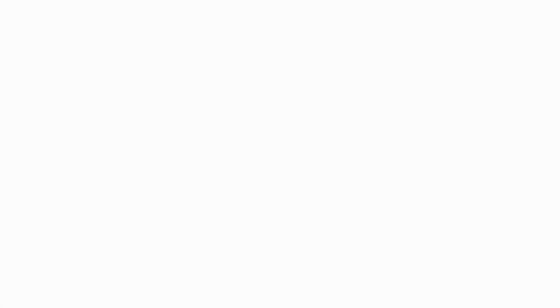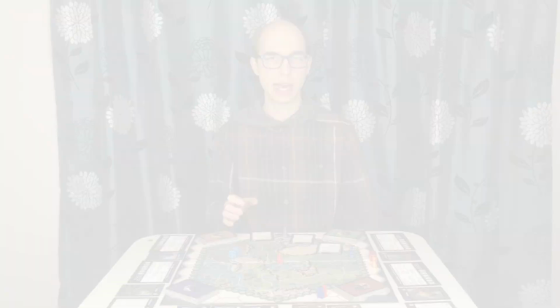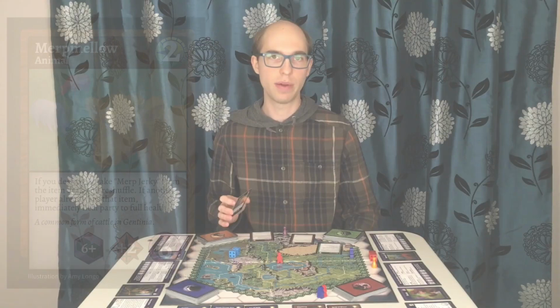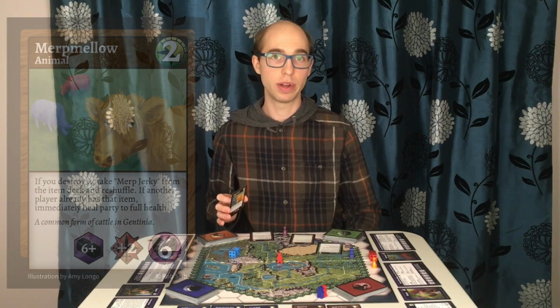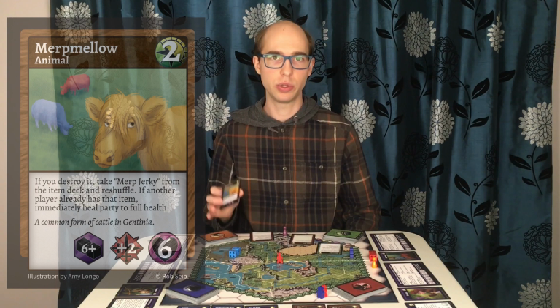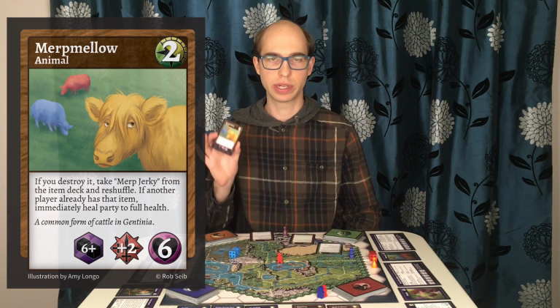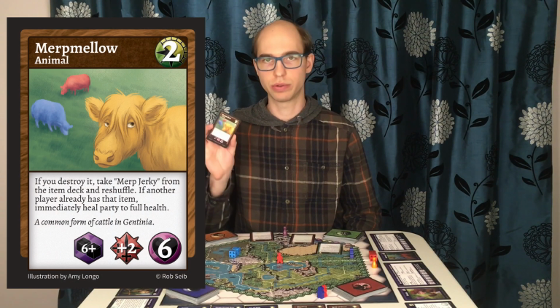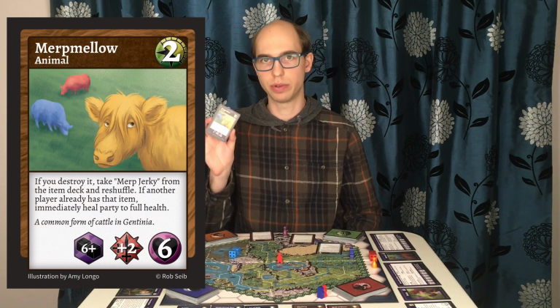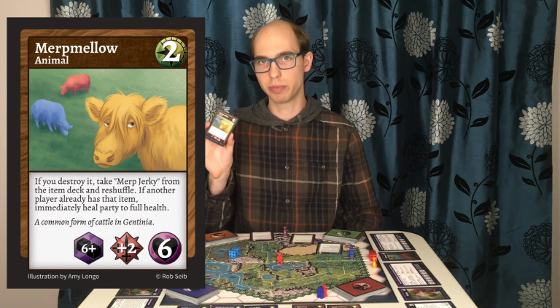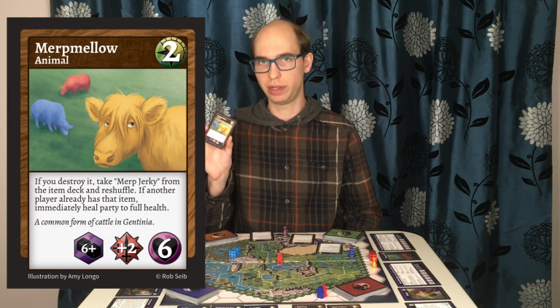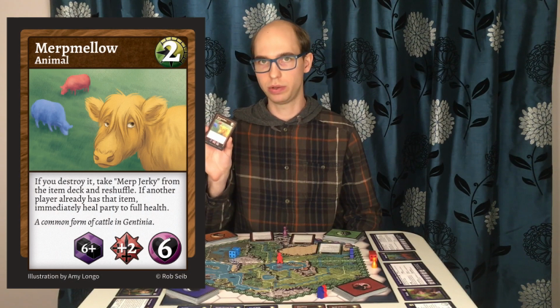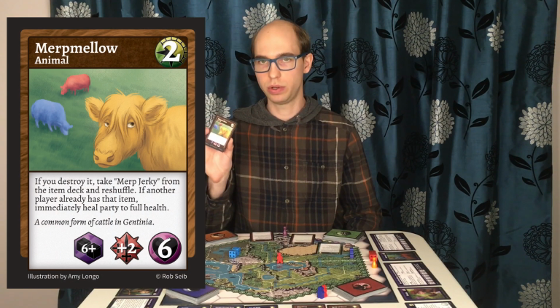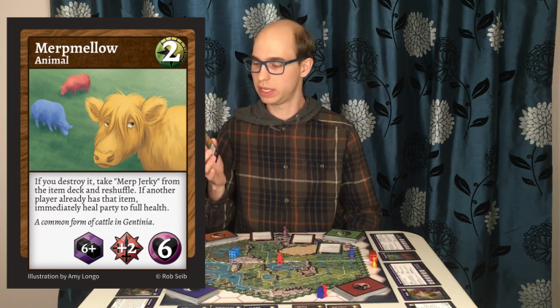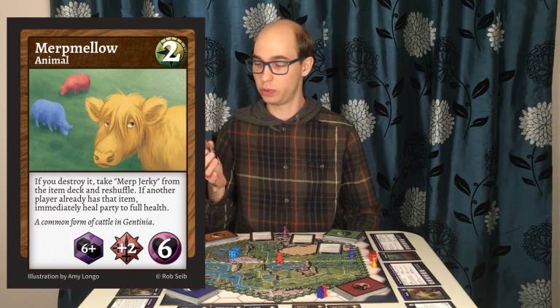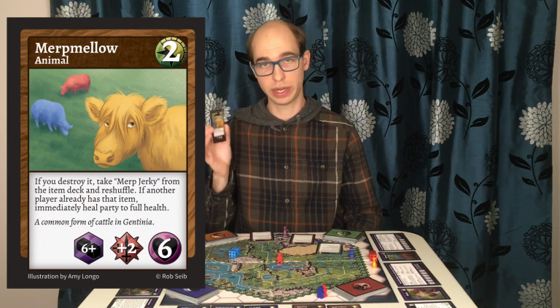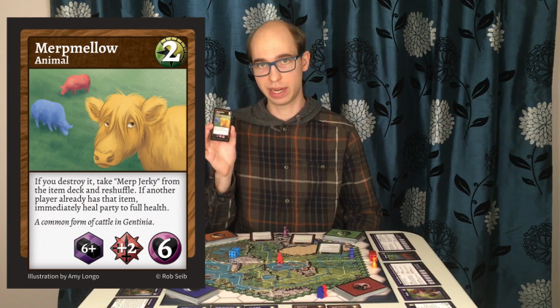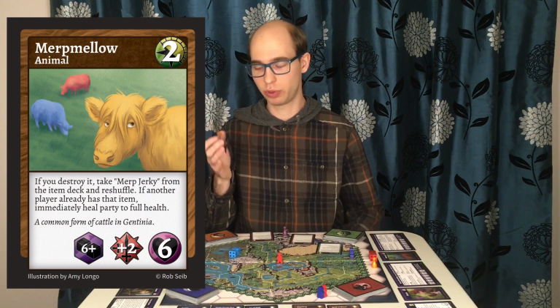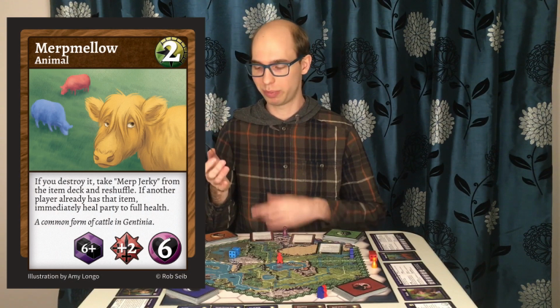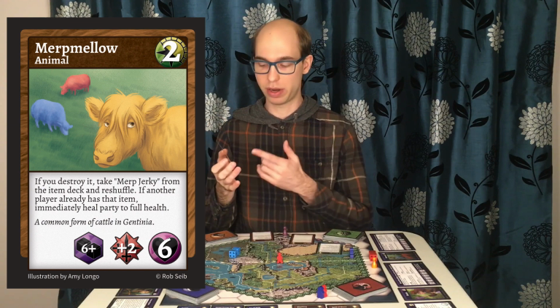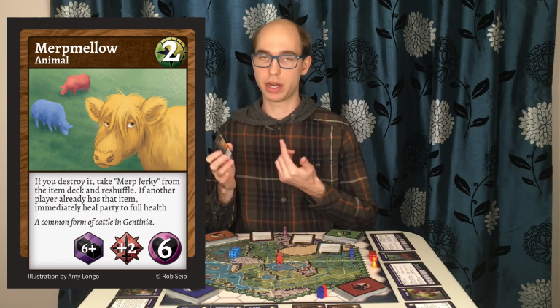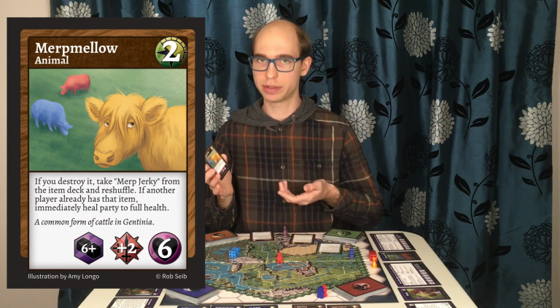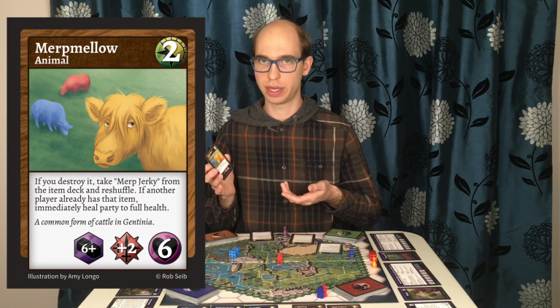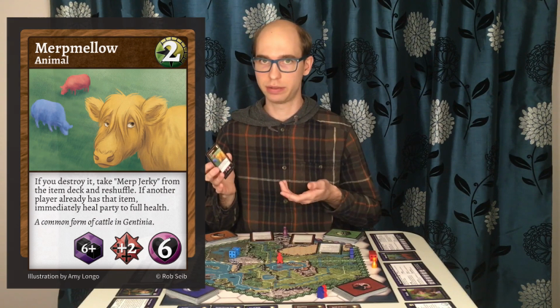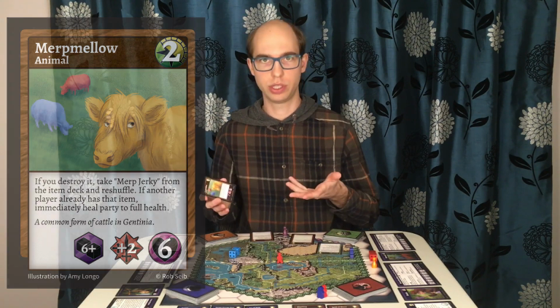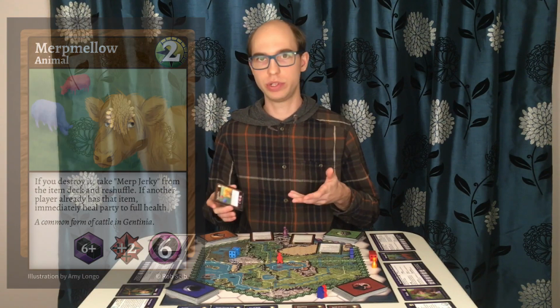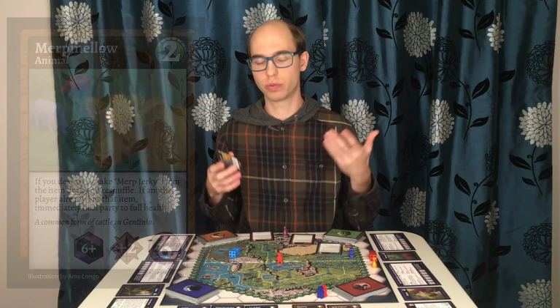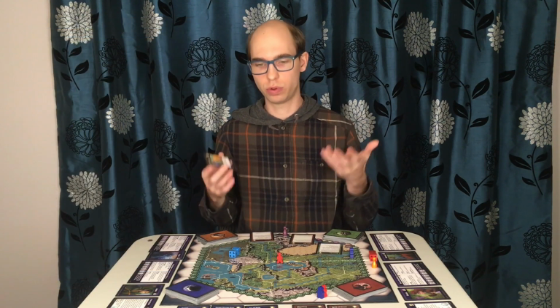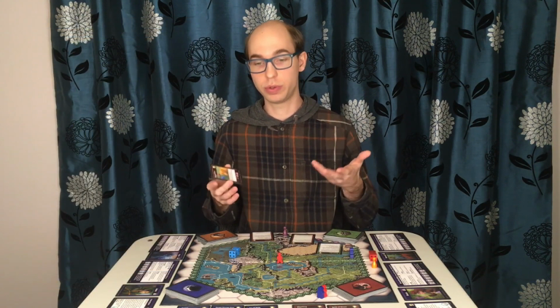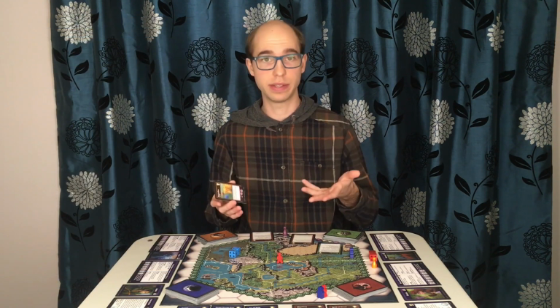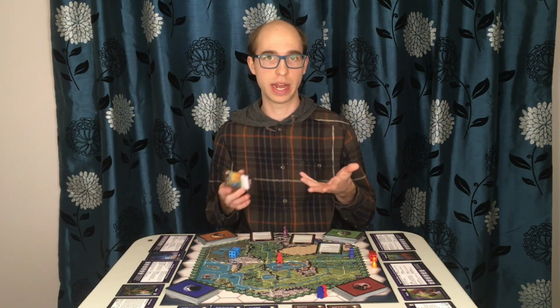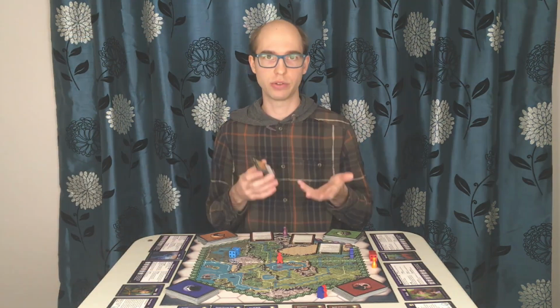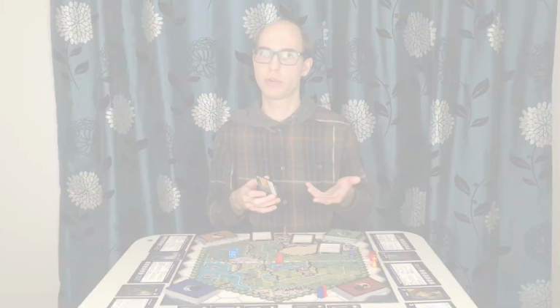However, if you encountered the Mert Melo, who is an animal but not hostile, you would just roll 2 dice and add your strength.